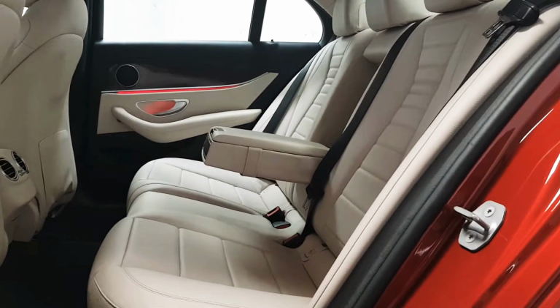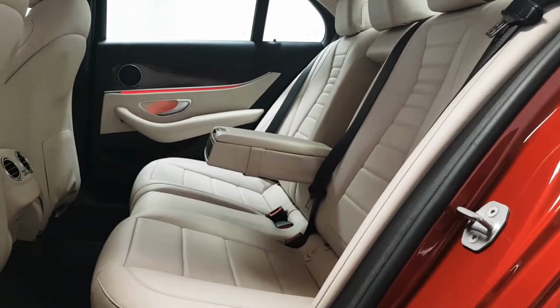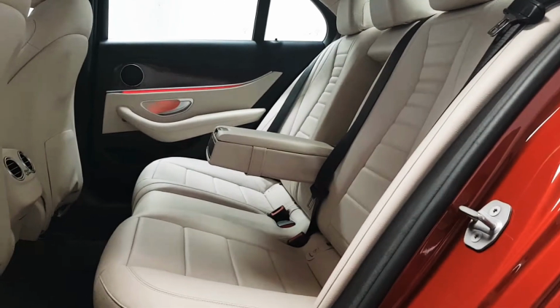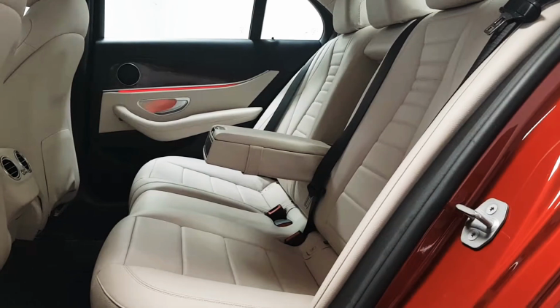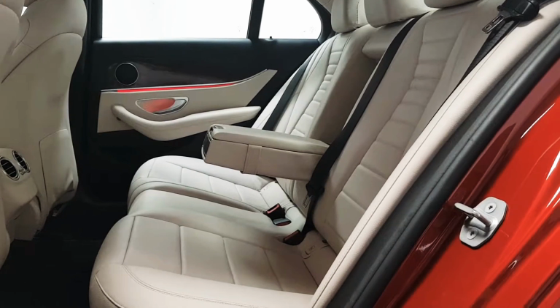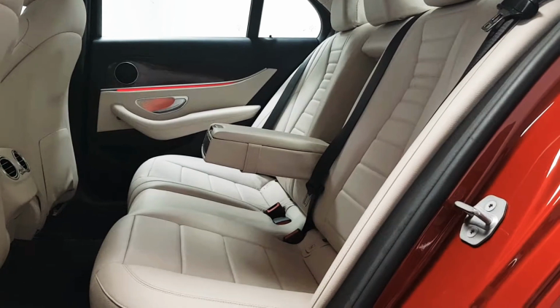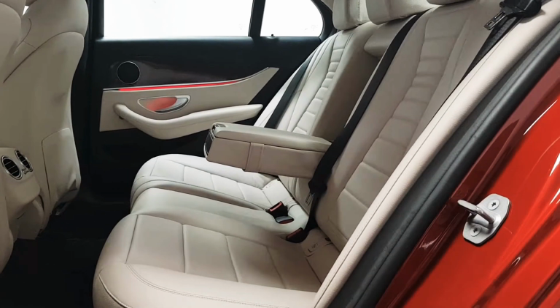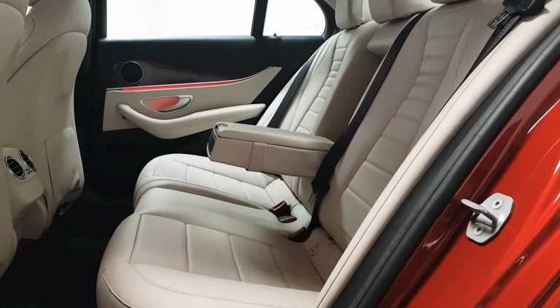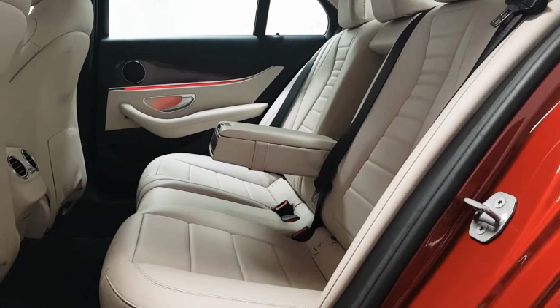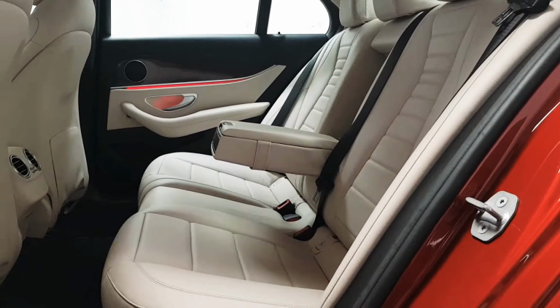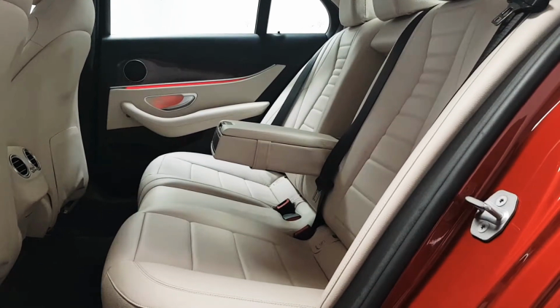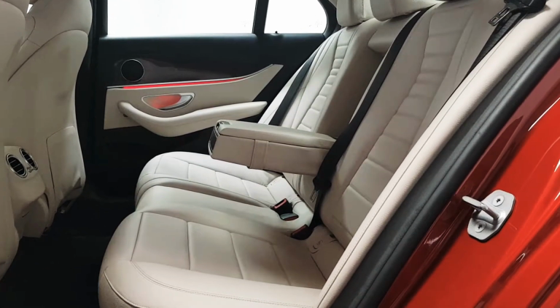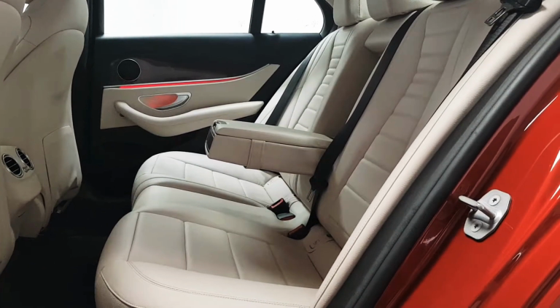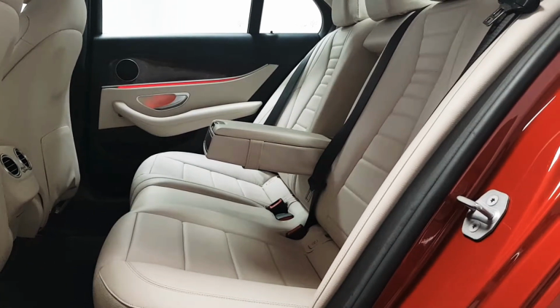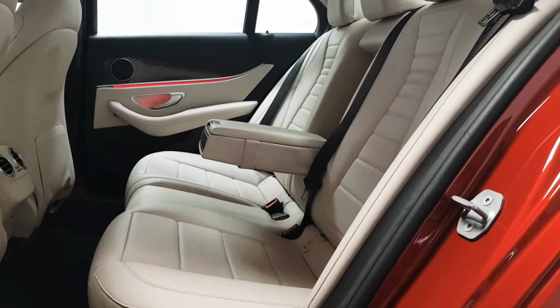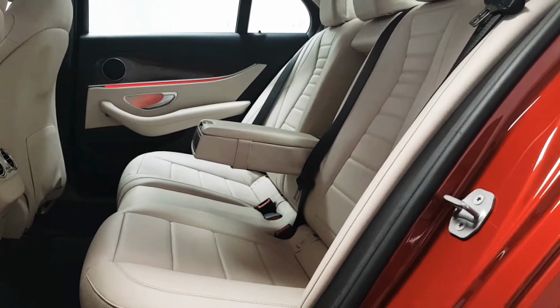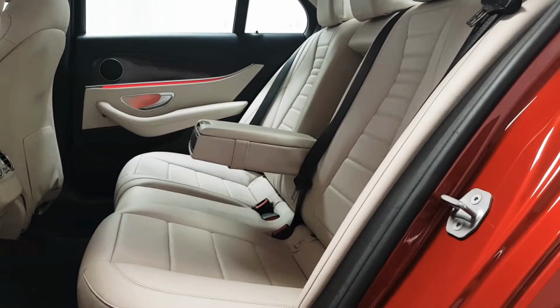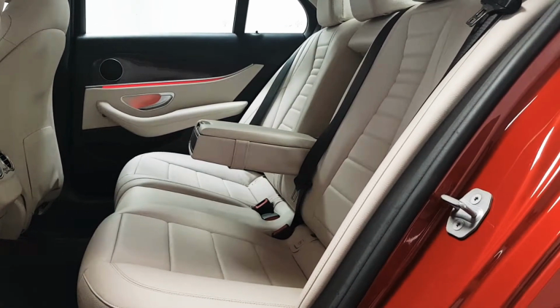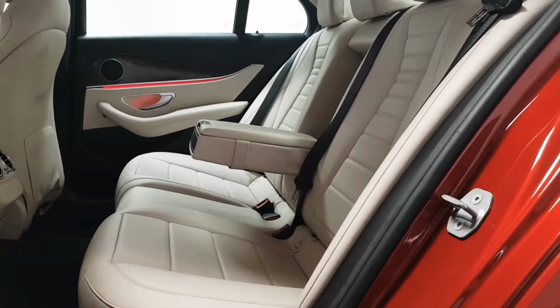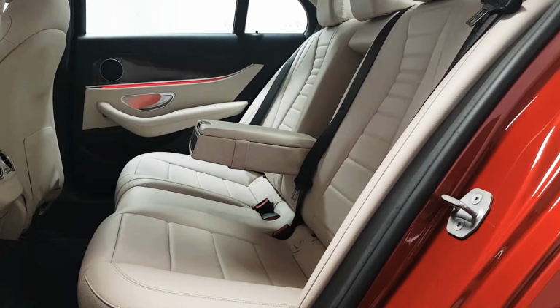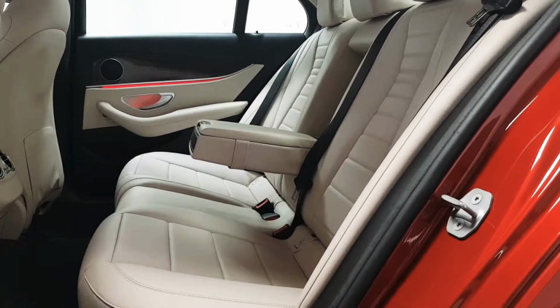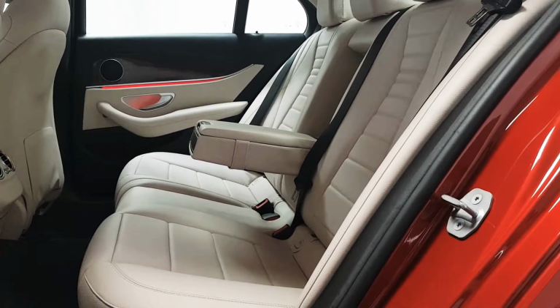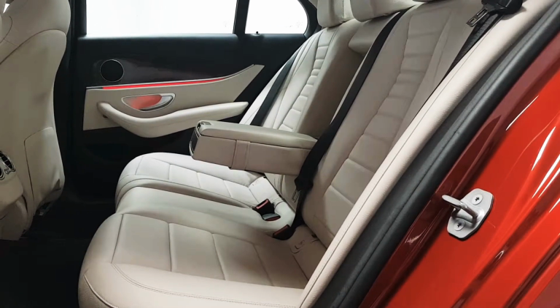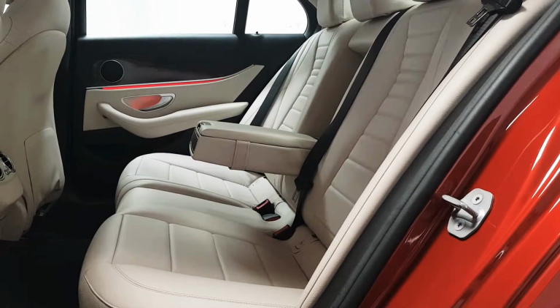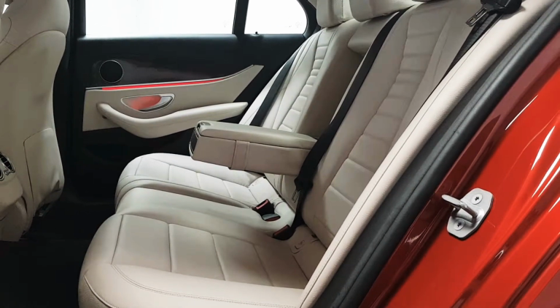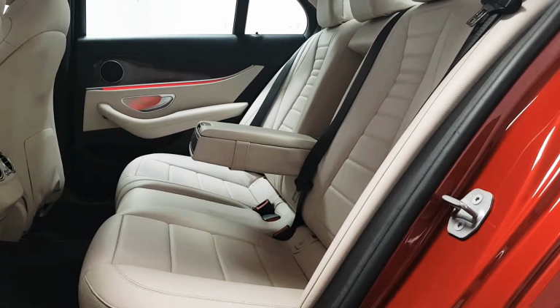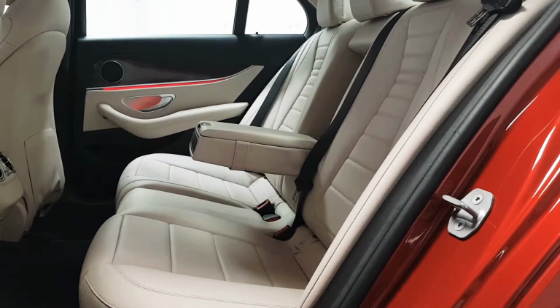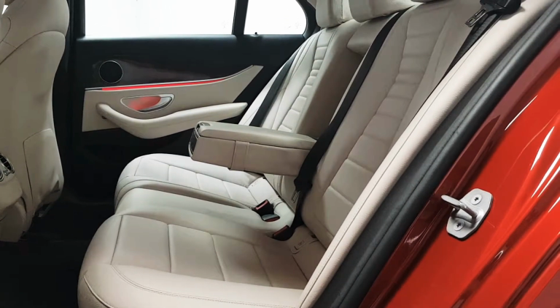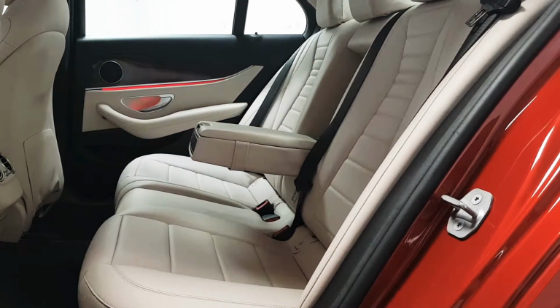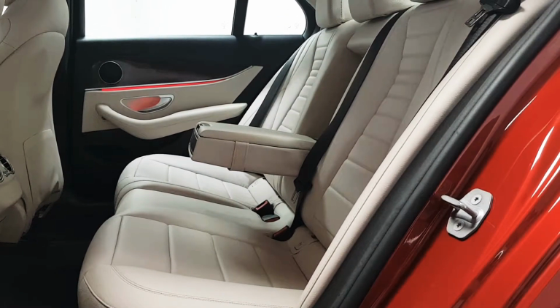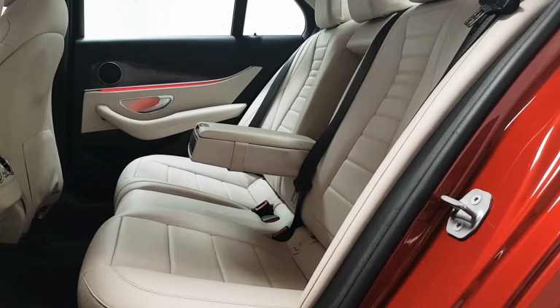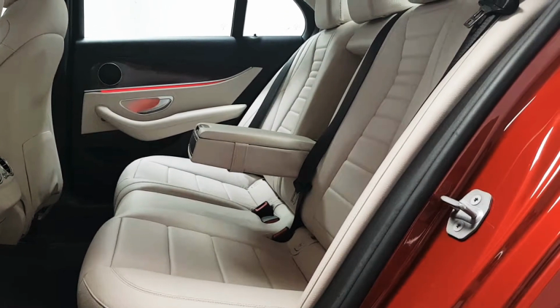There's loads of room in the back. ISOFIX points are there, along with 3 full sized seatbelts and a fold away armrest.